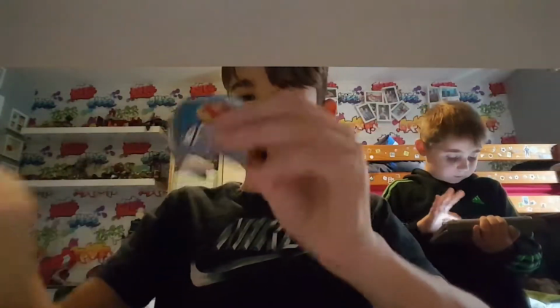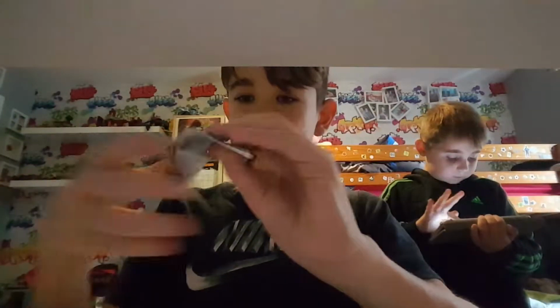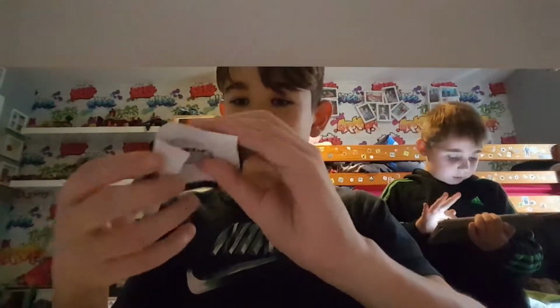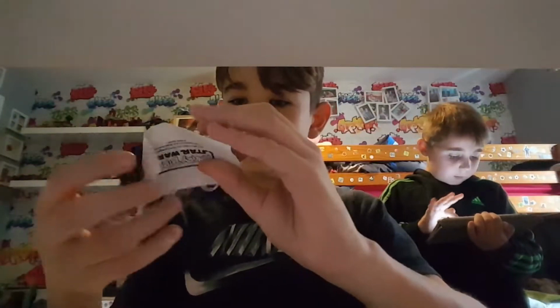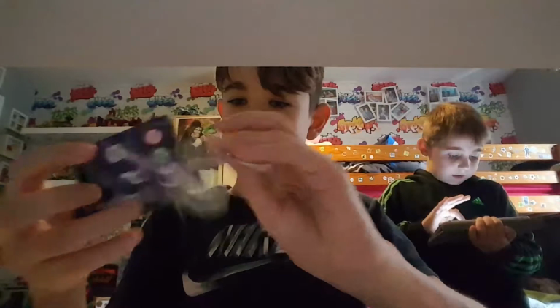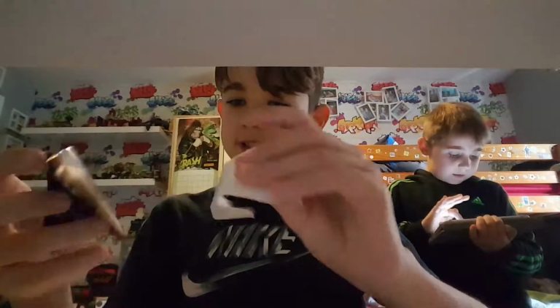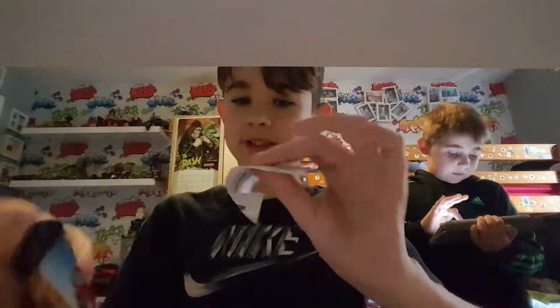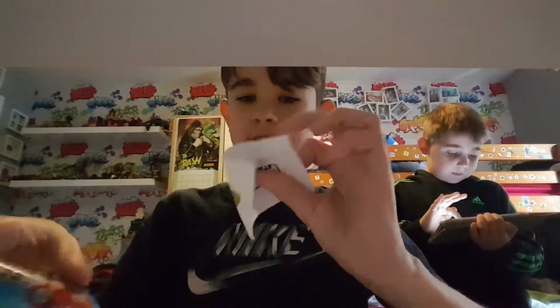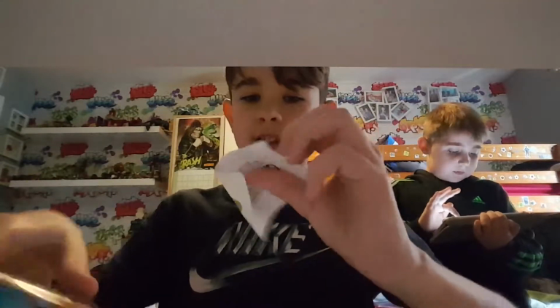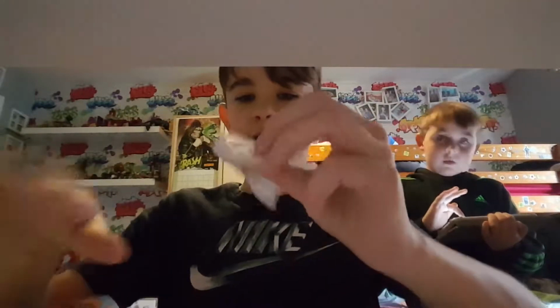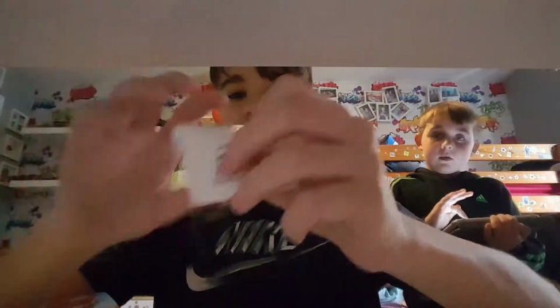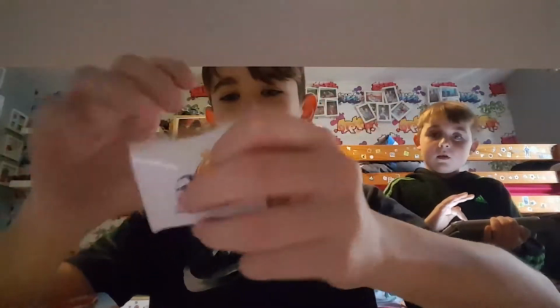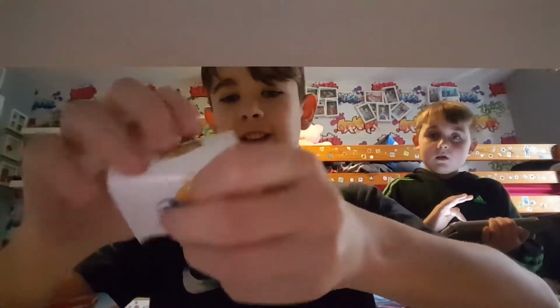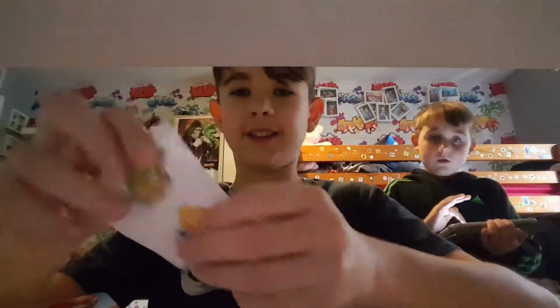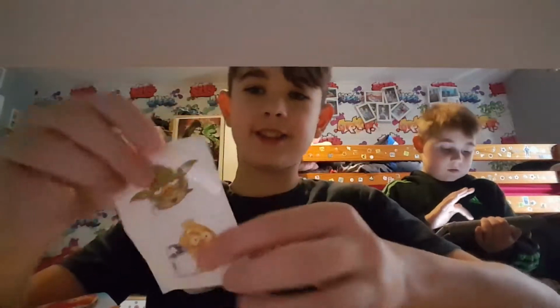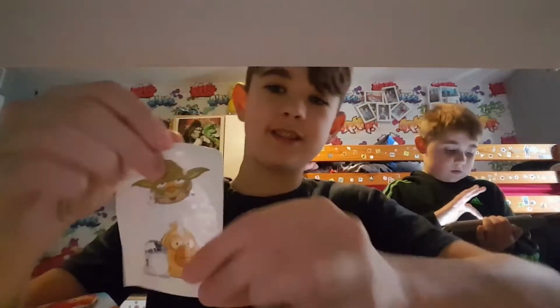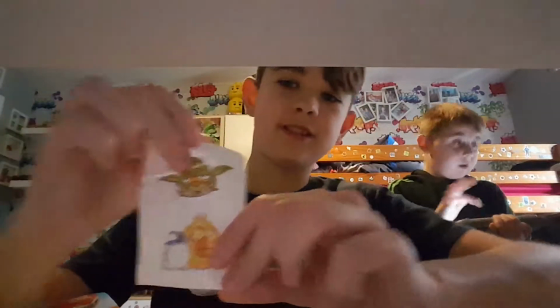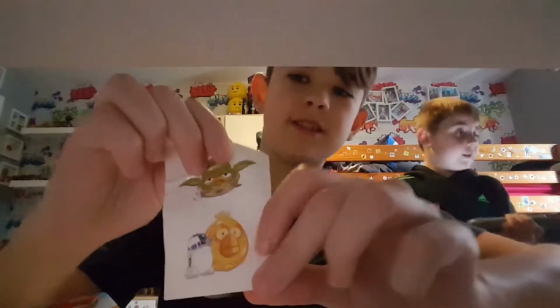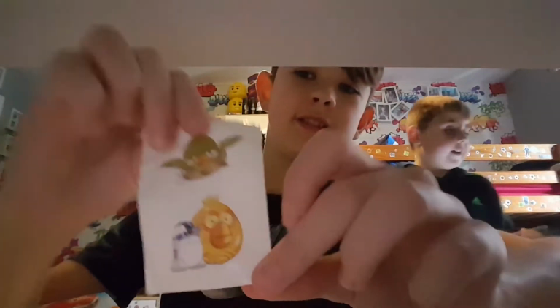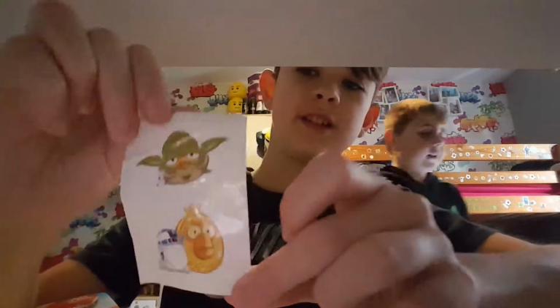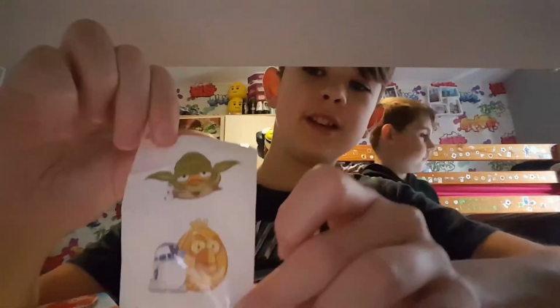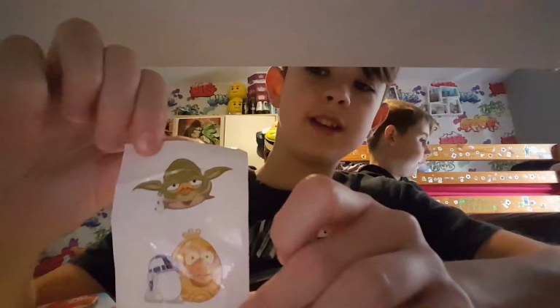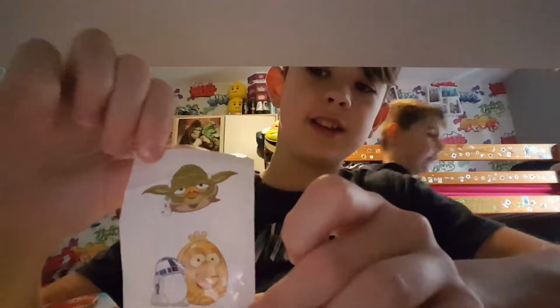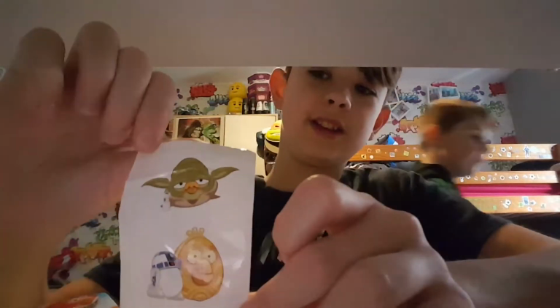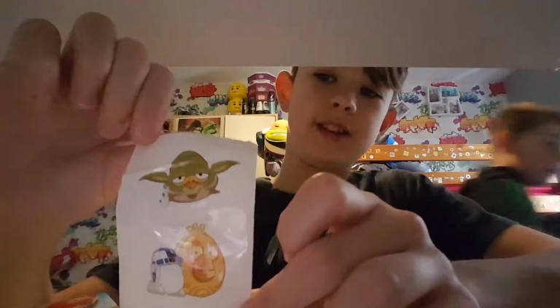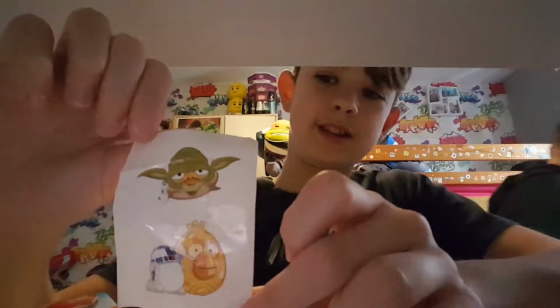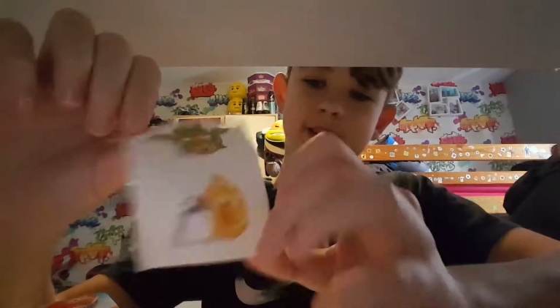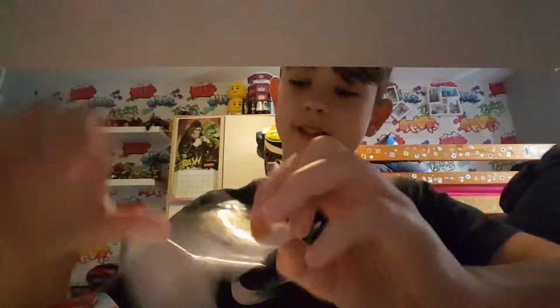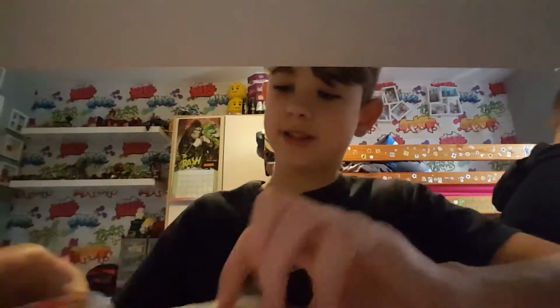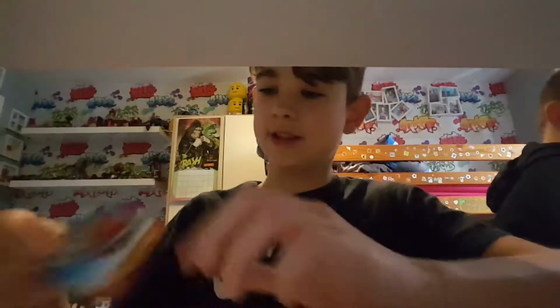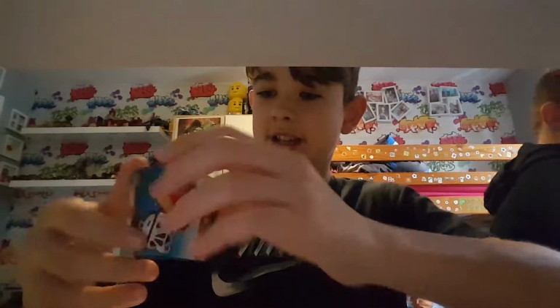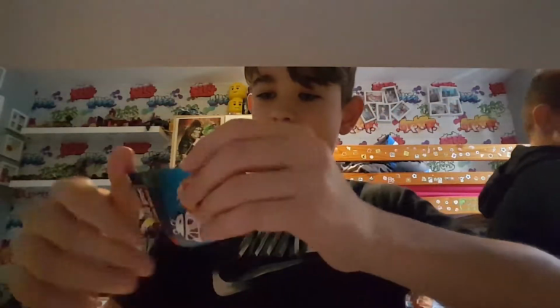What's this? Oh, you get some stickers! Oh dear, I don't think I got some stickers.